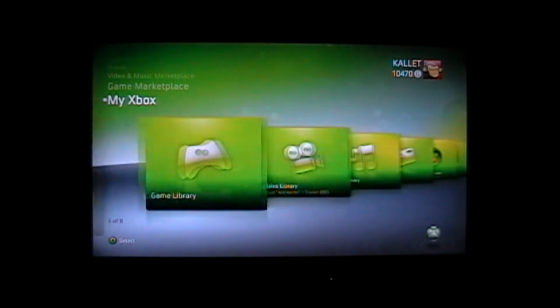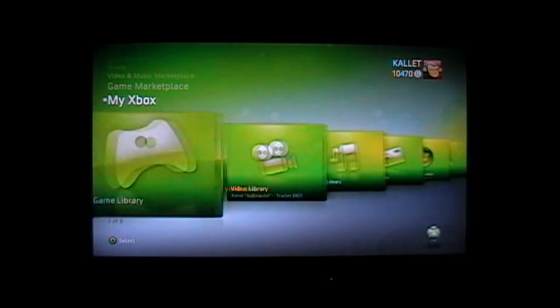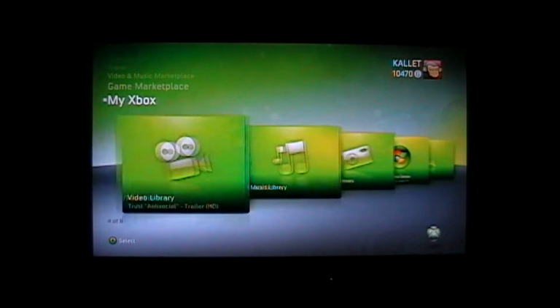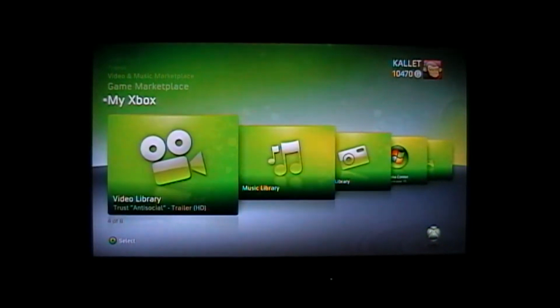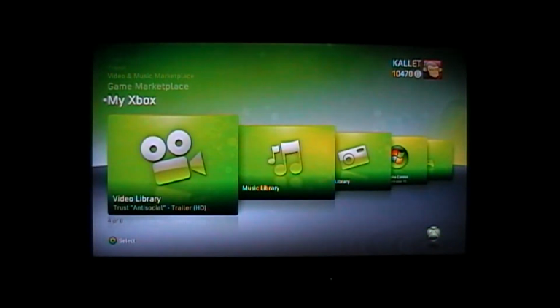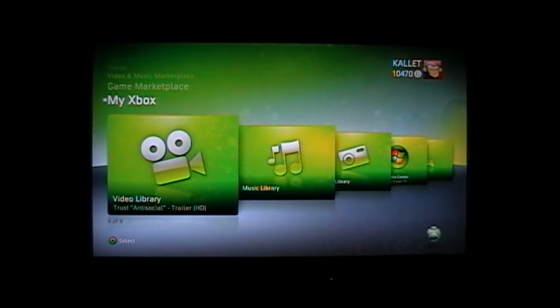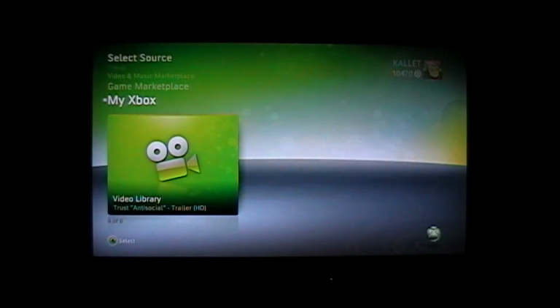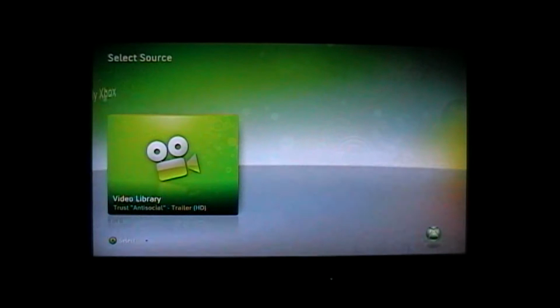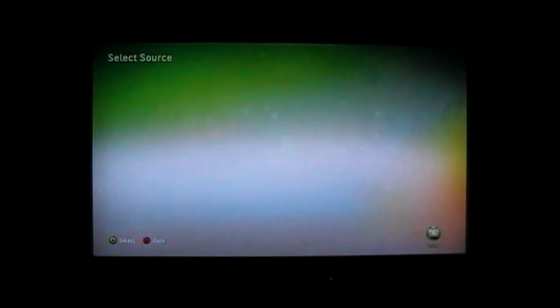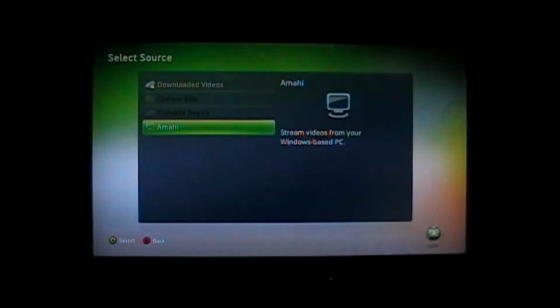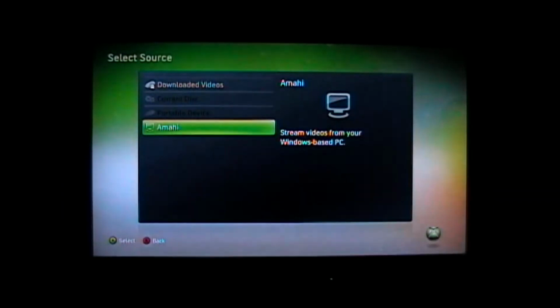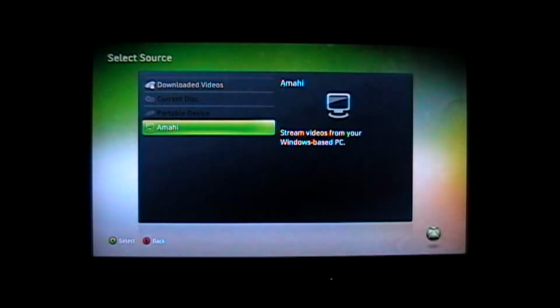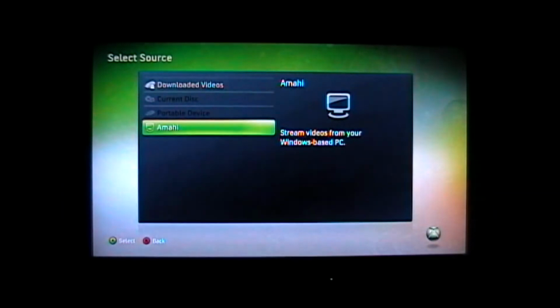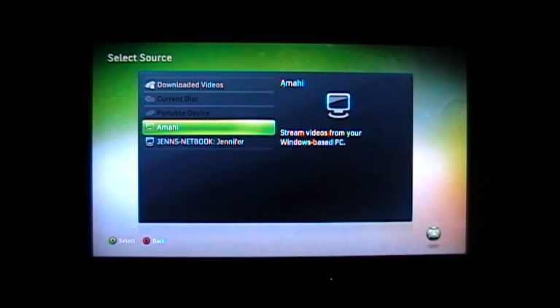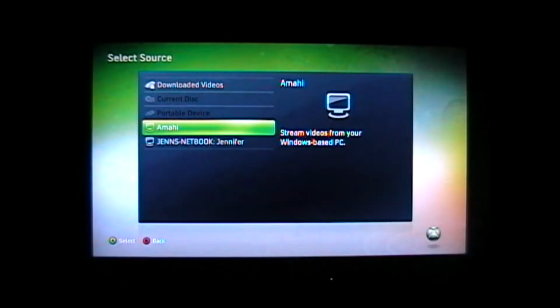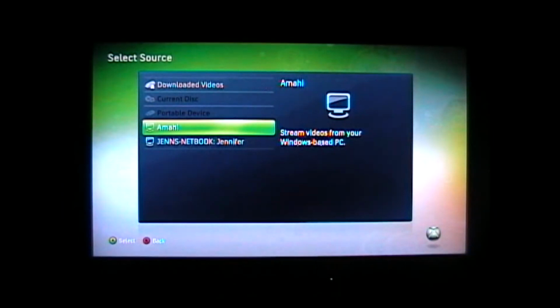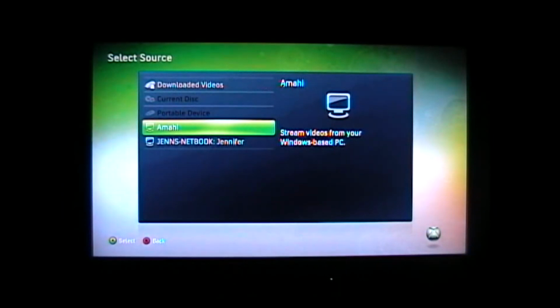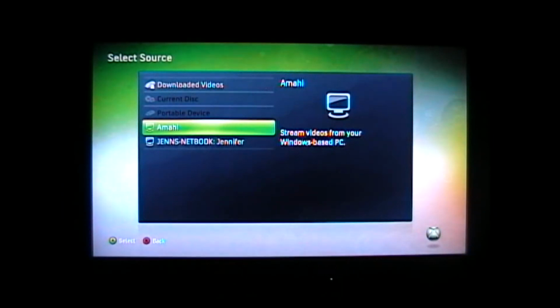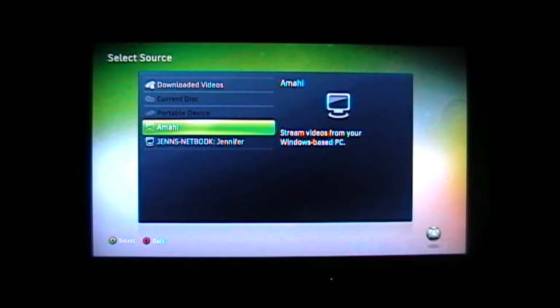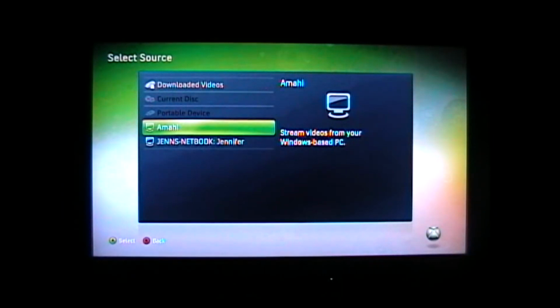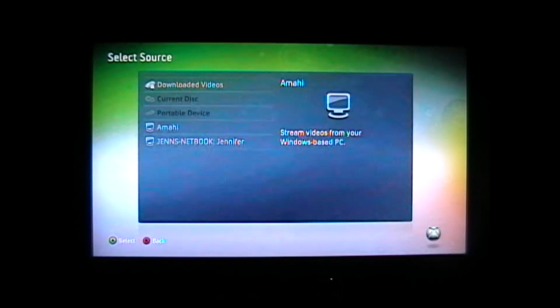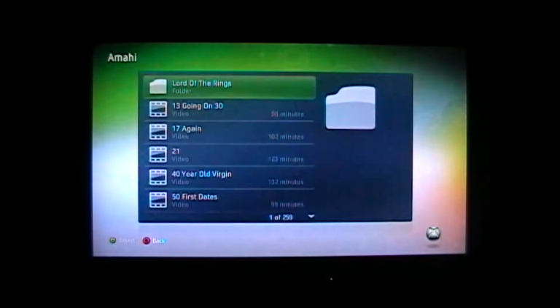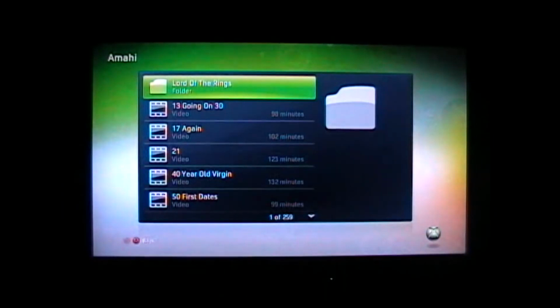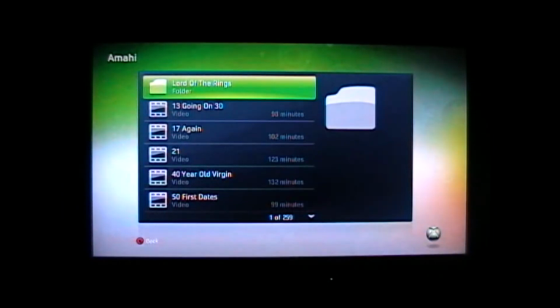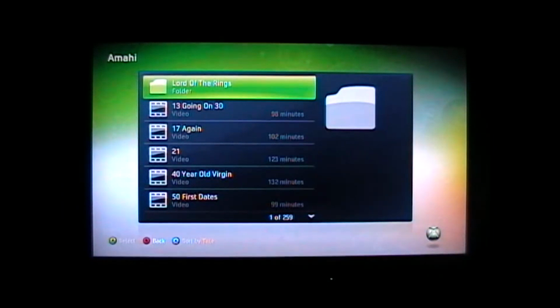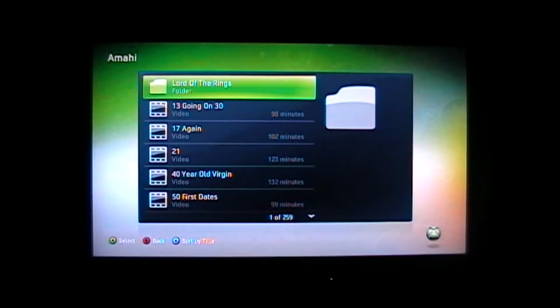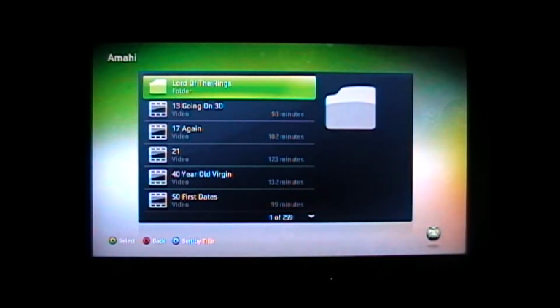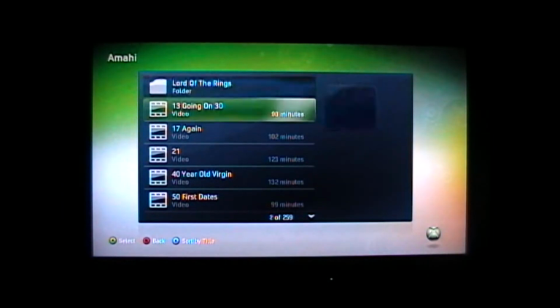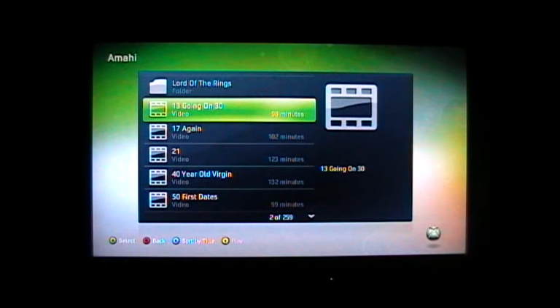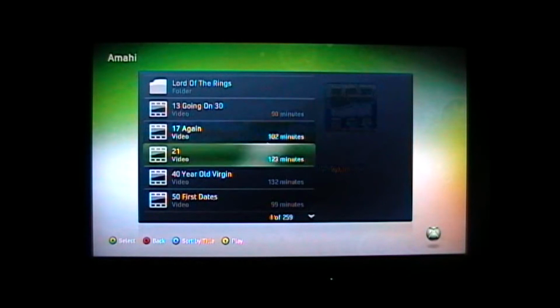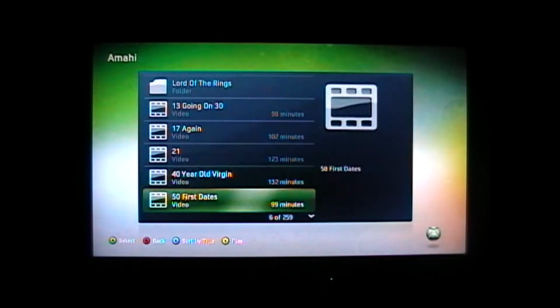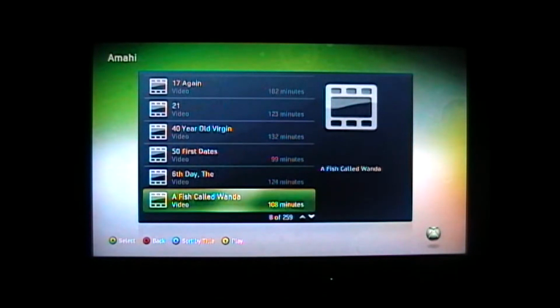Let's go to the video library, and it looks like it showed right up, no problem. Grab our video.